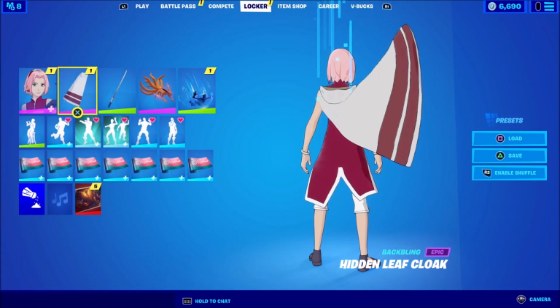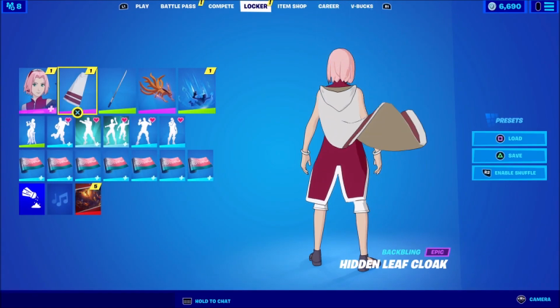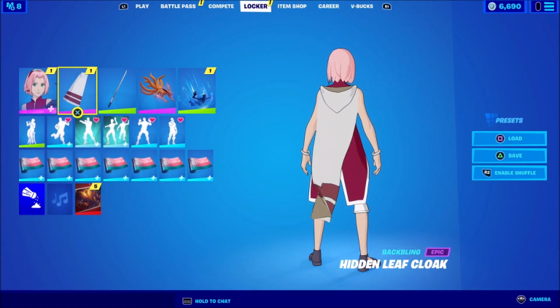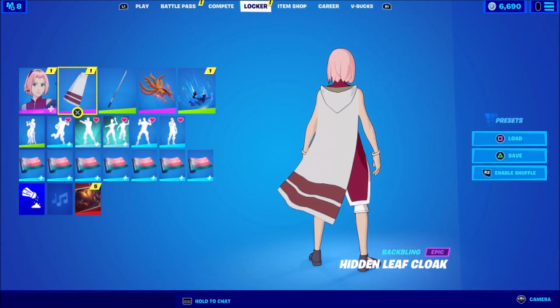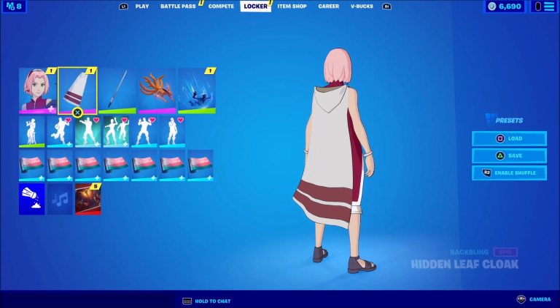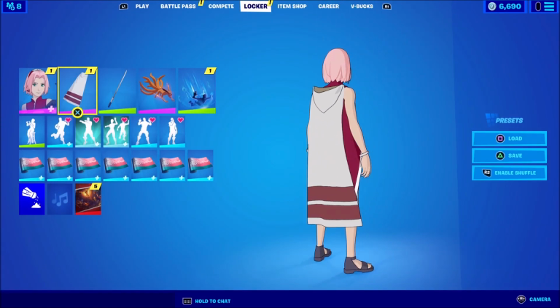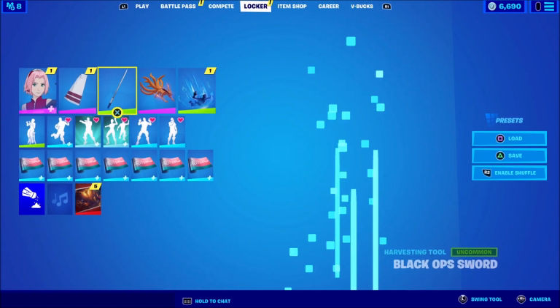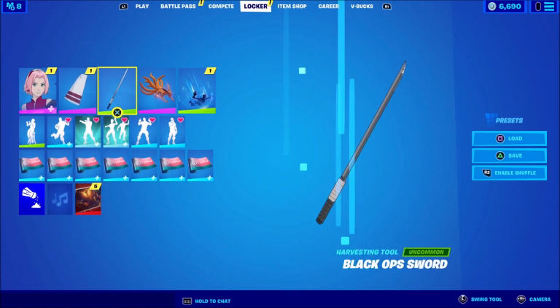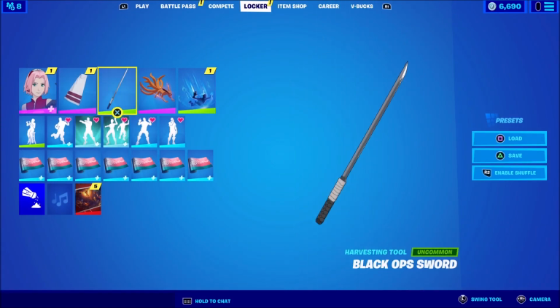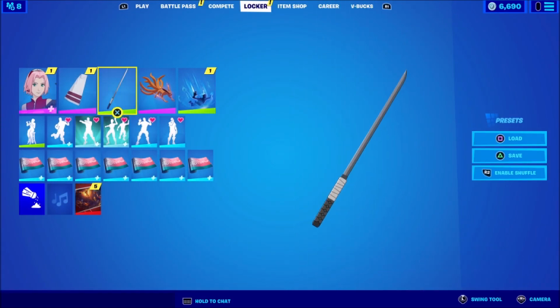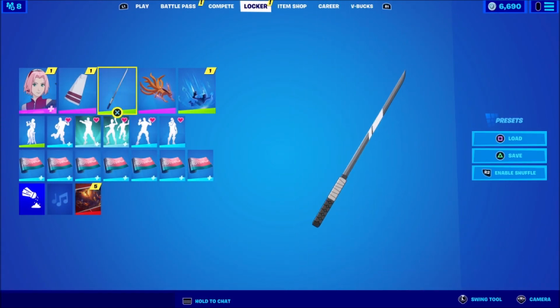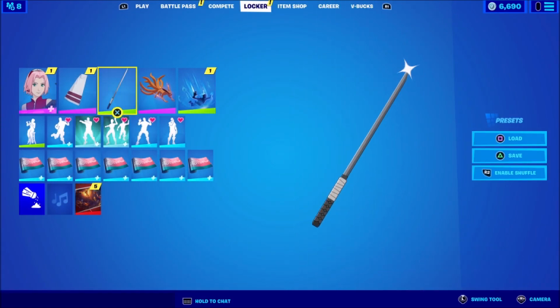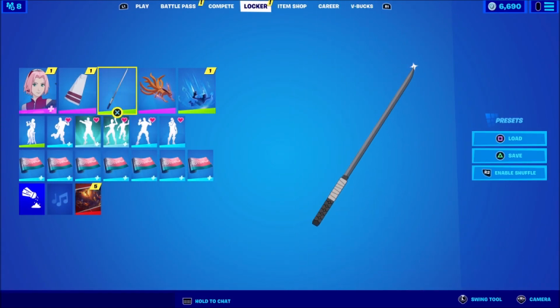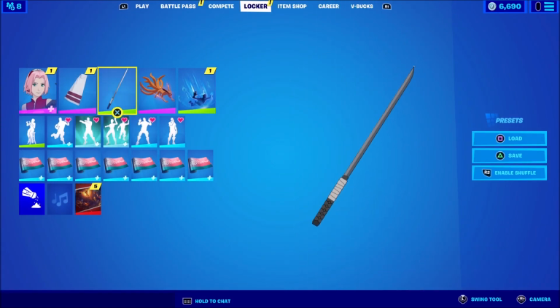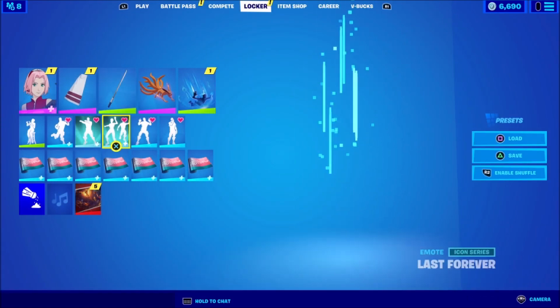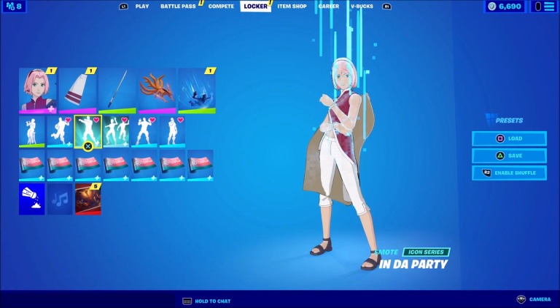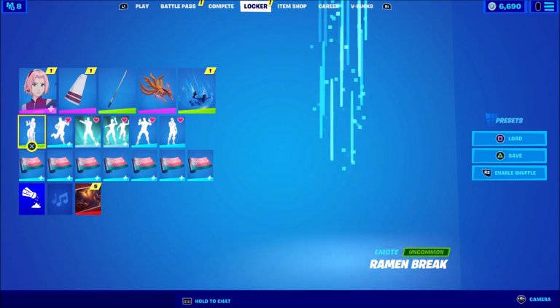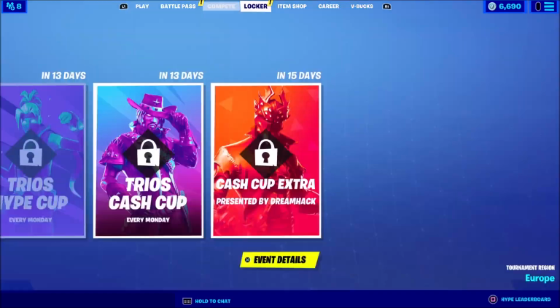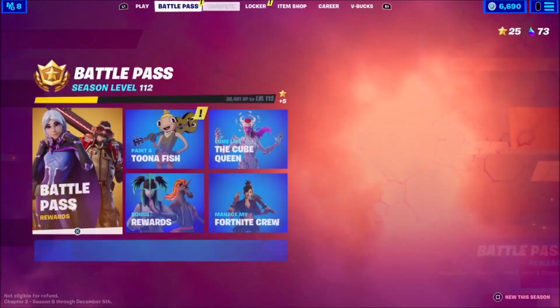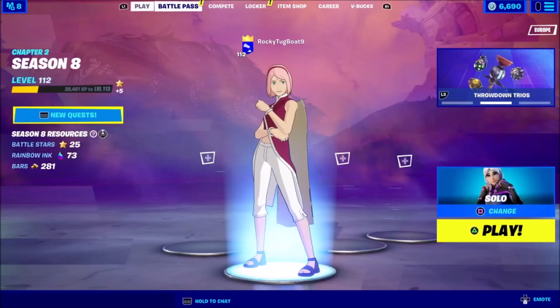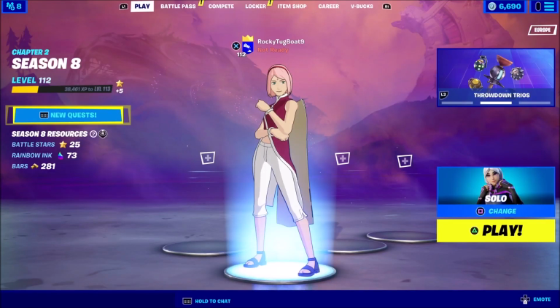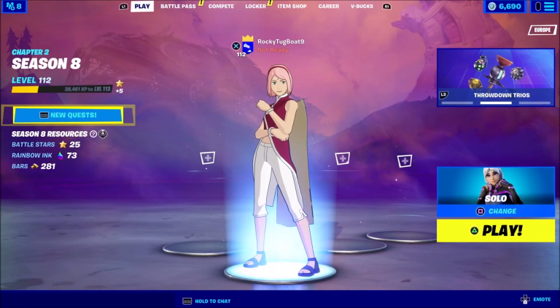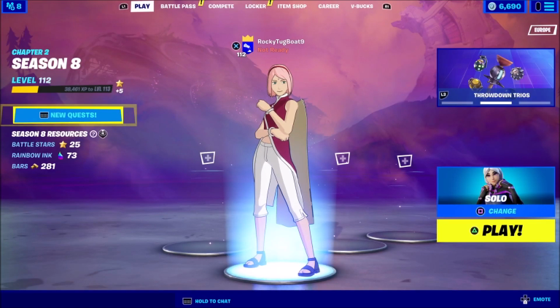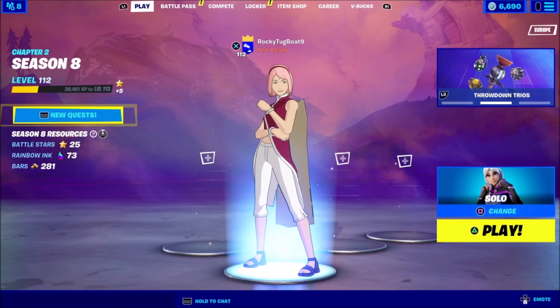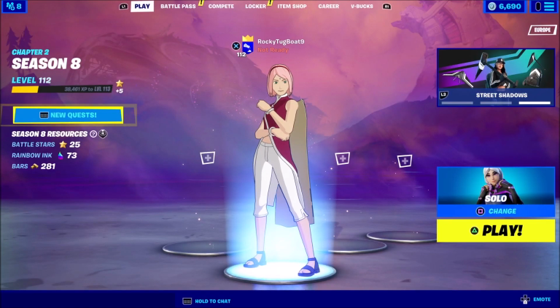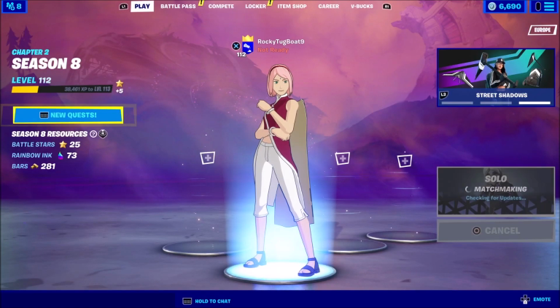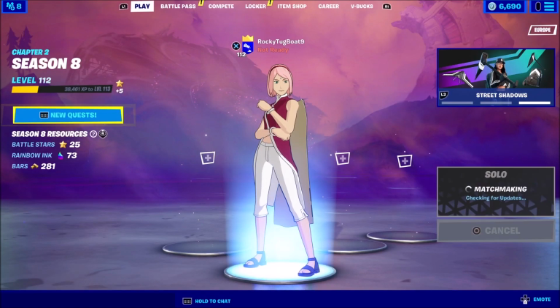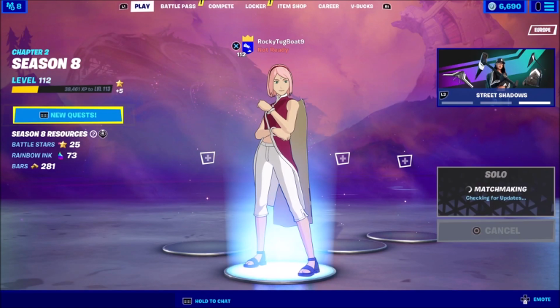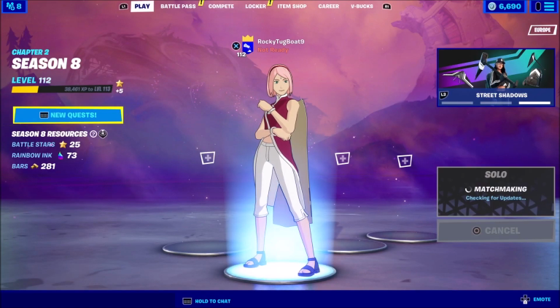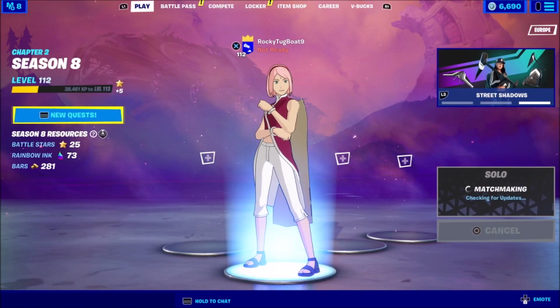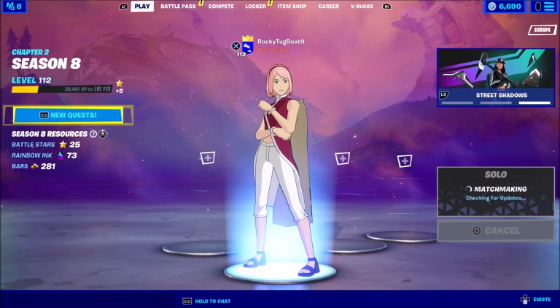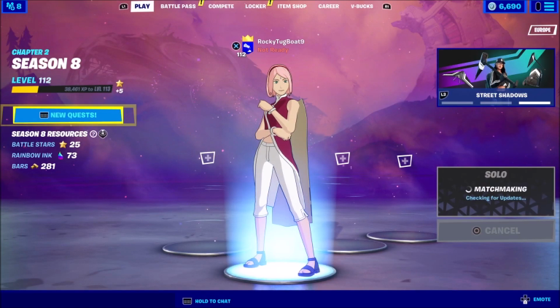We also have the Hidden Leaf Cloak and the Black Ops Sword, and we are still using the Kuruma Glider. We're also going to use the Ramen Stand emote.